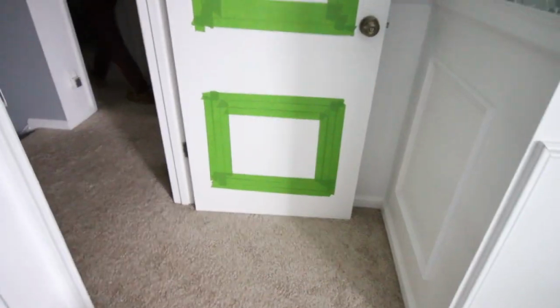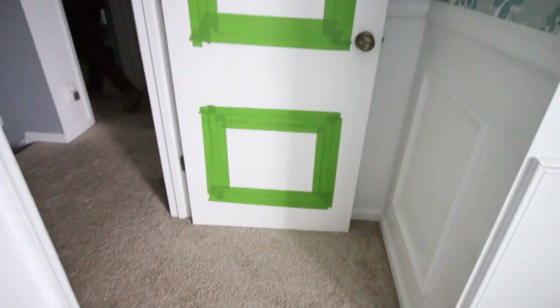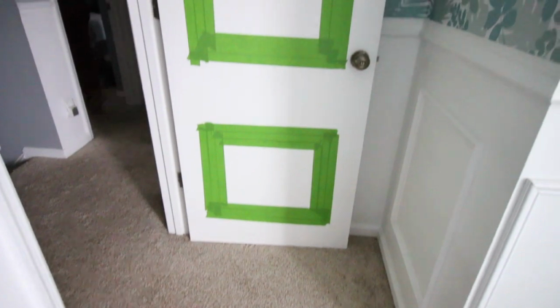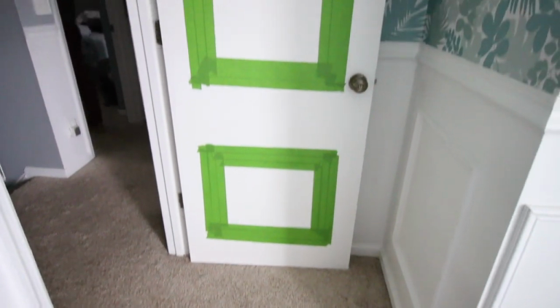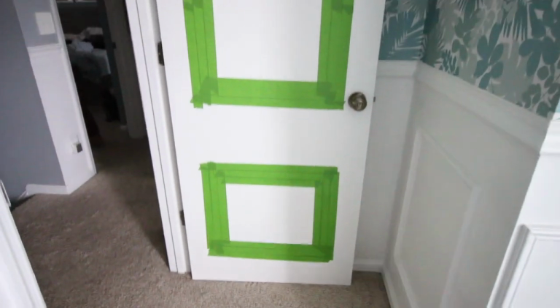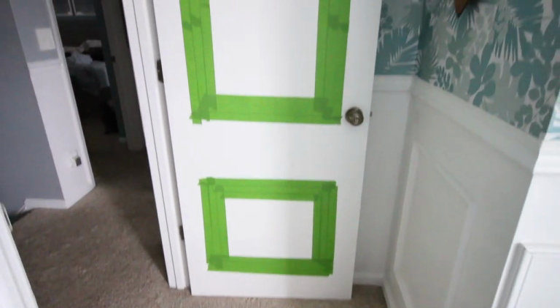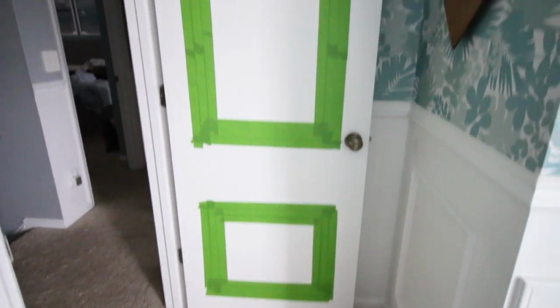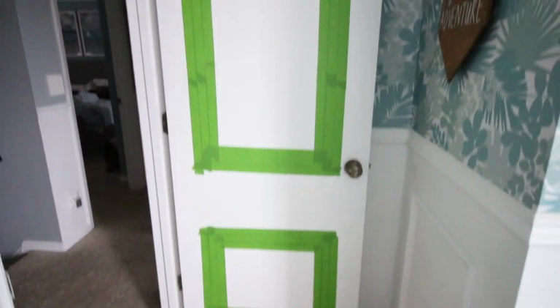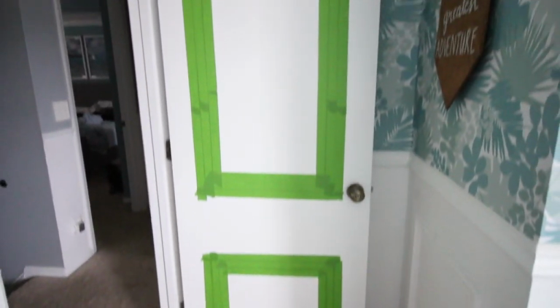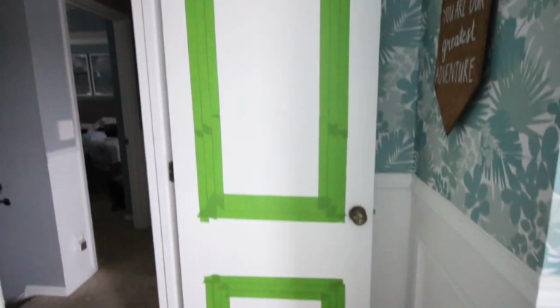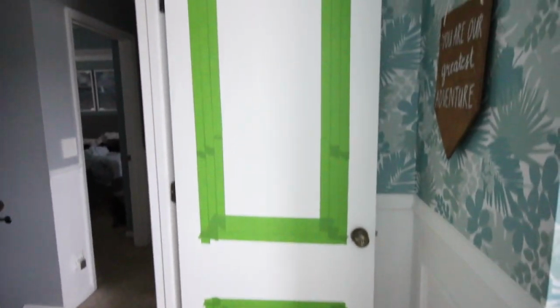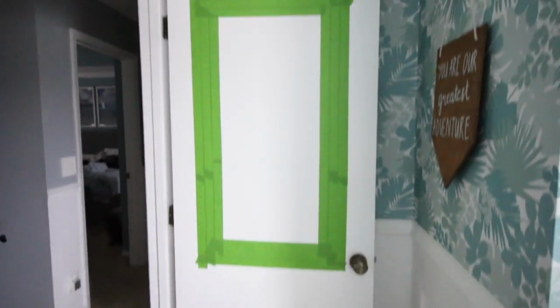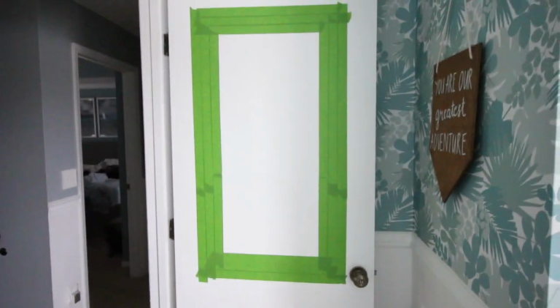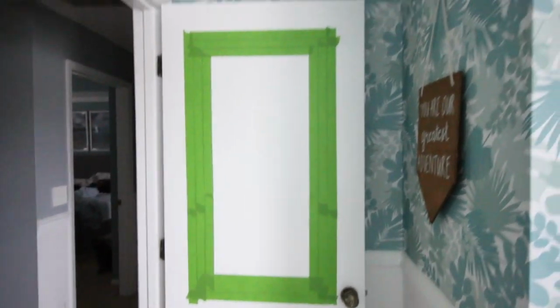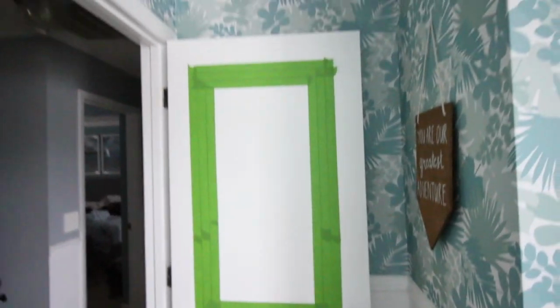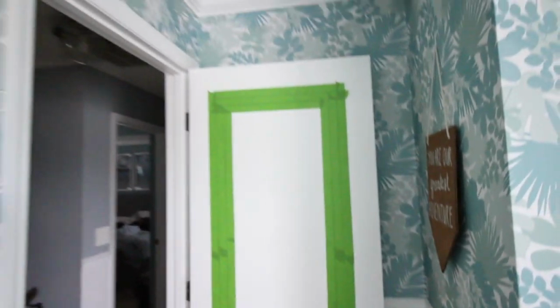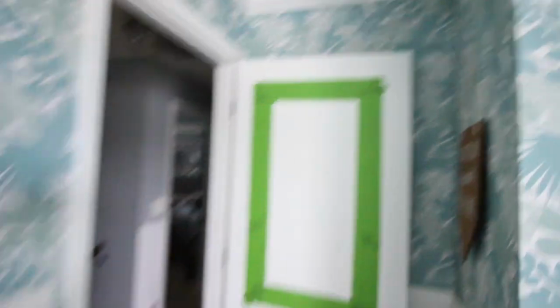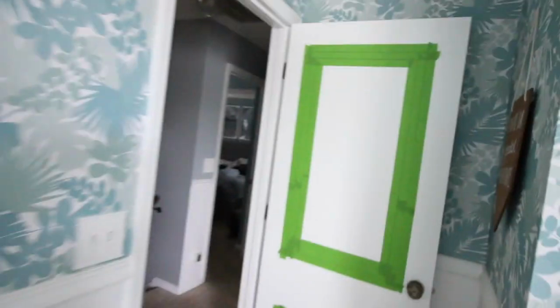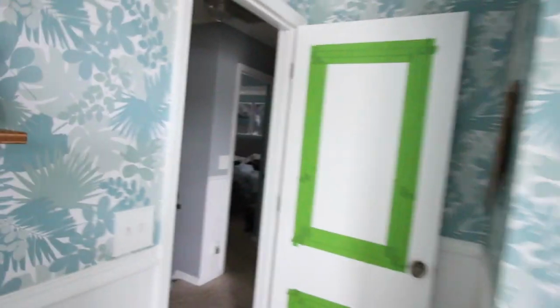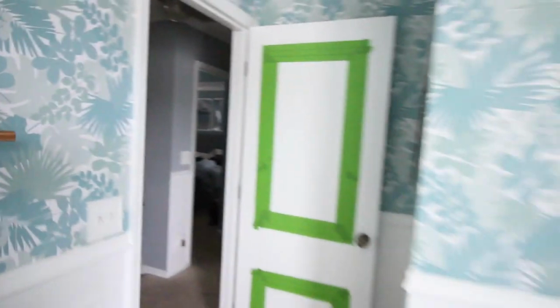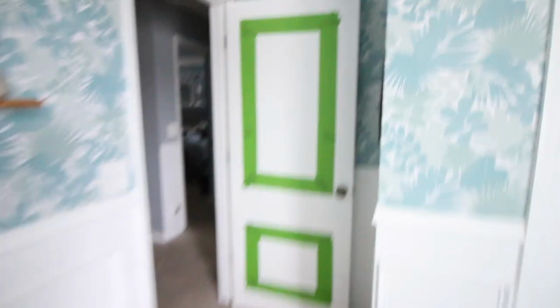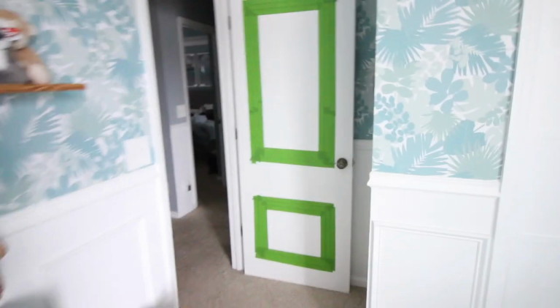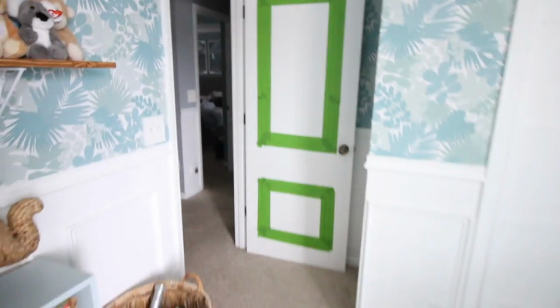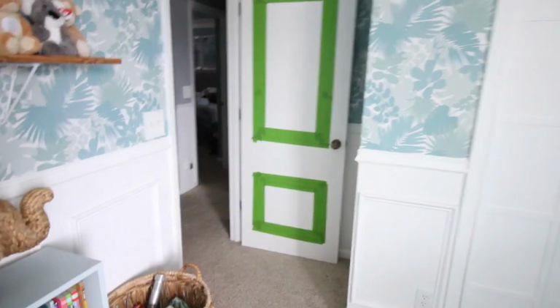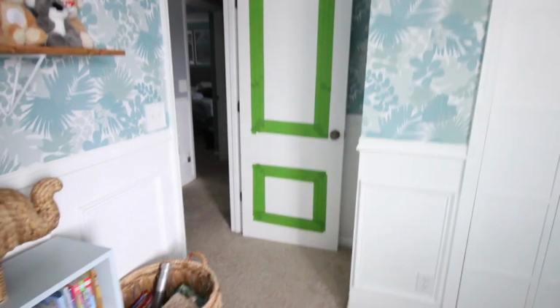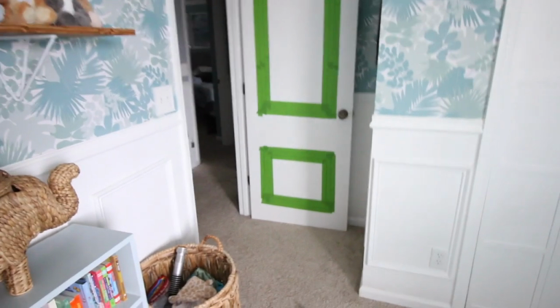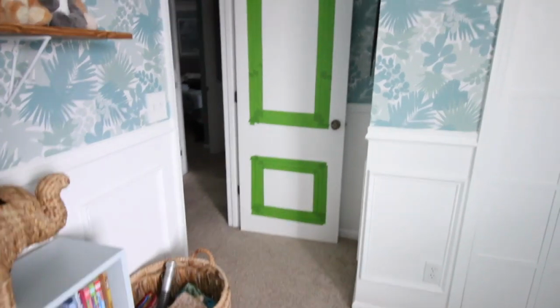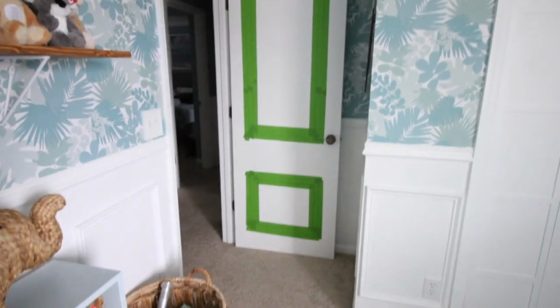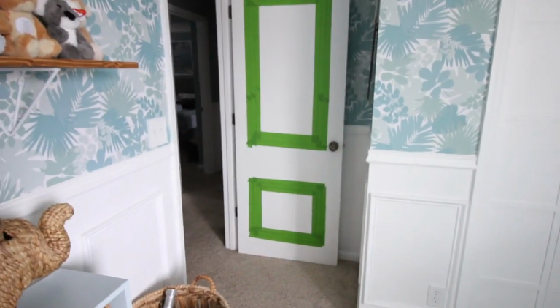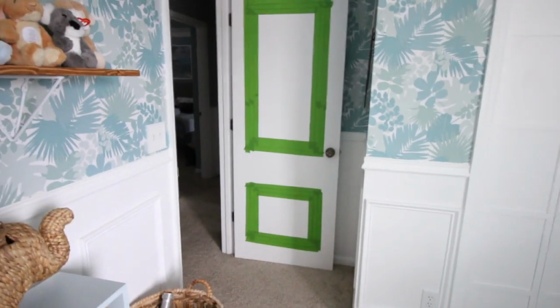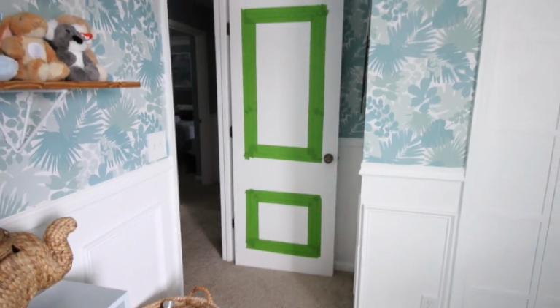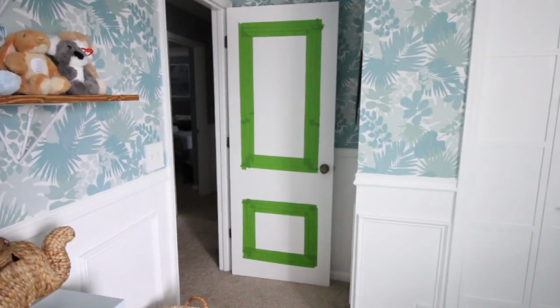To decide on a layout of molding, we used painter's tape to tape up some different designs and decide what we liked in the space.